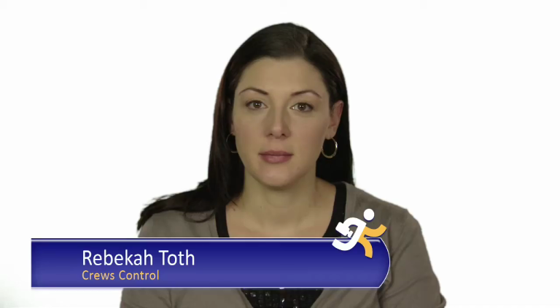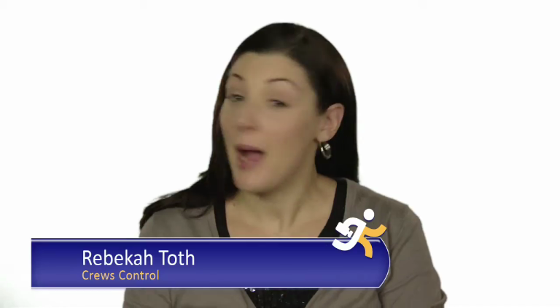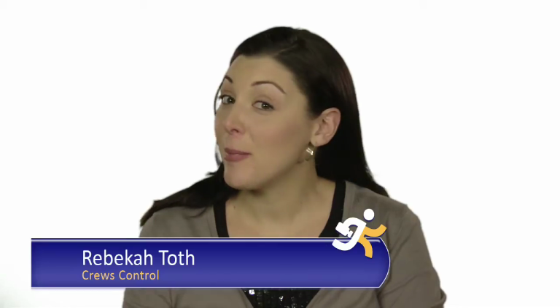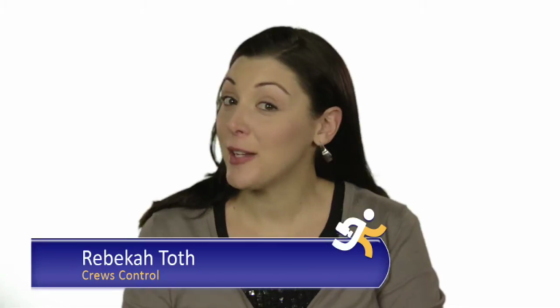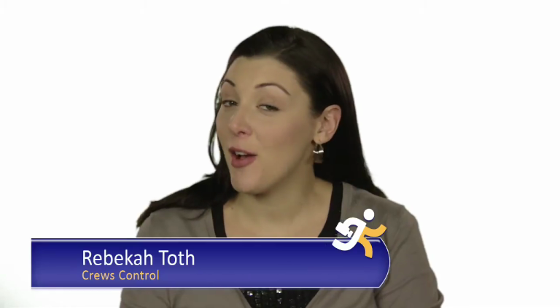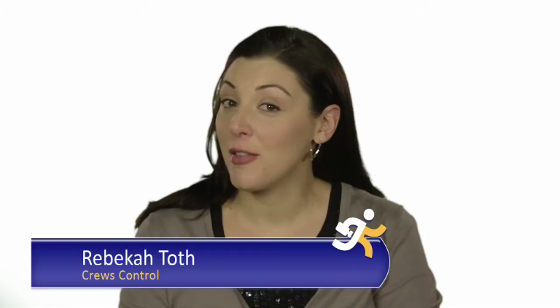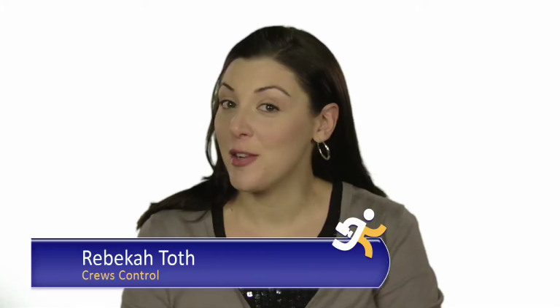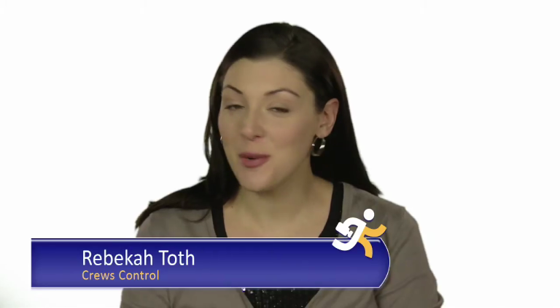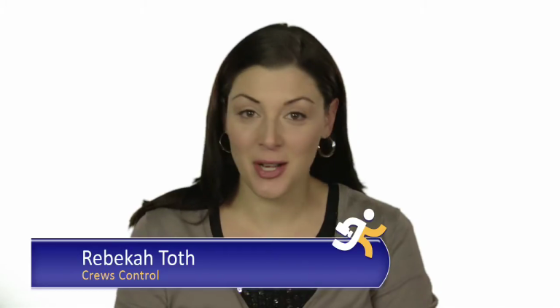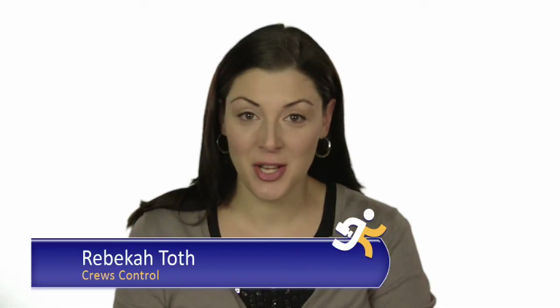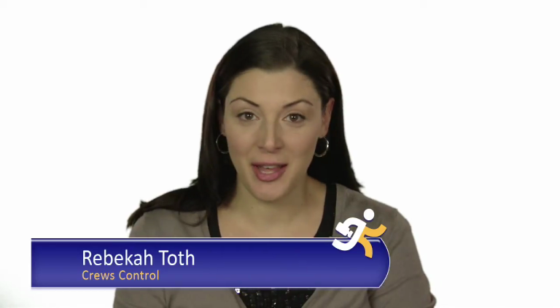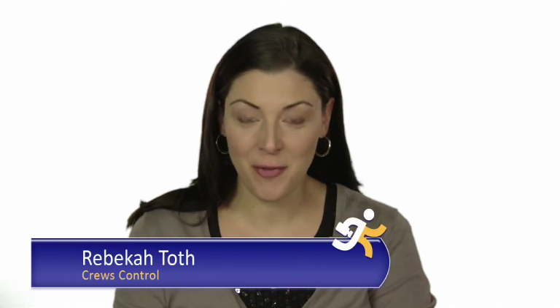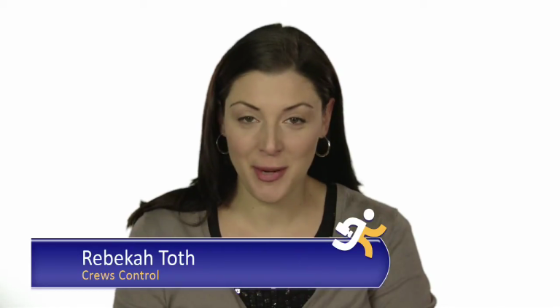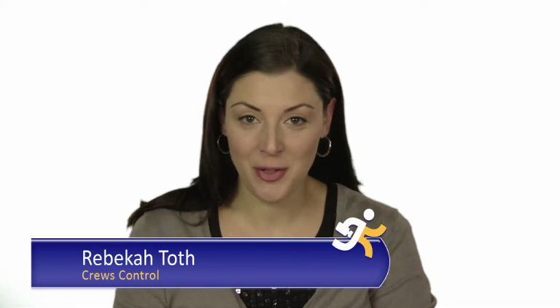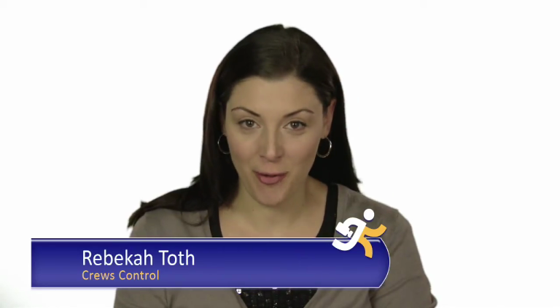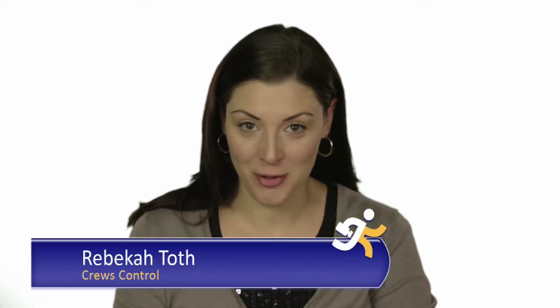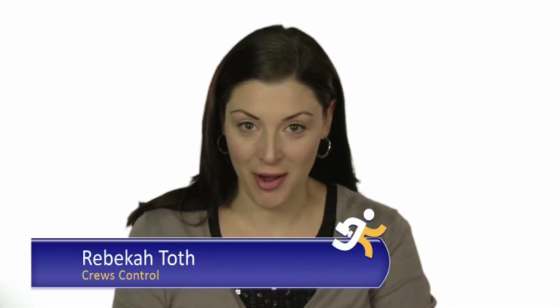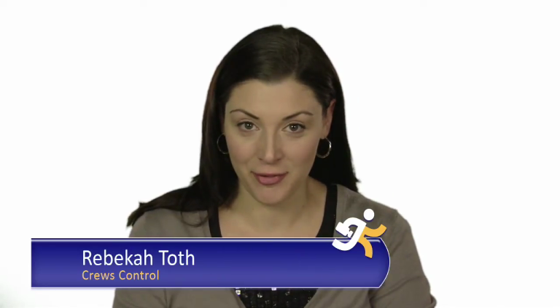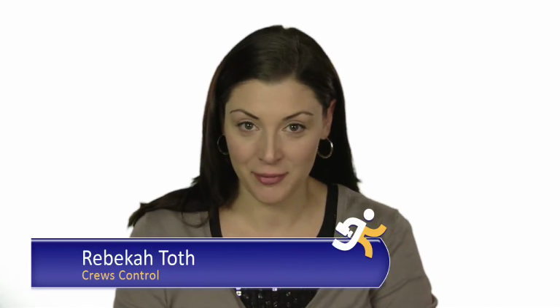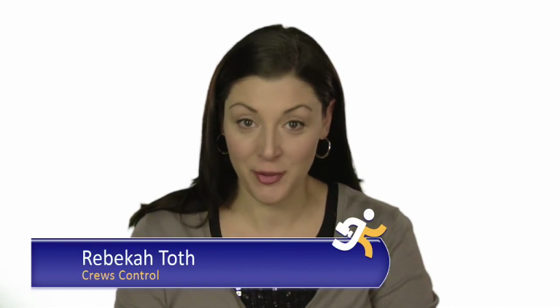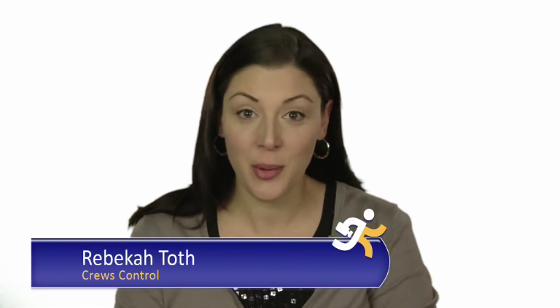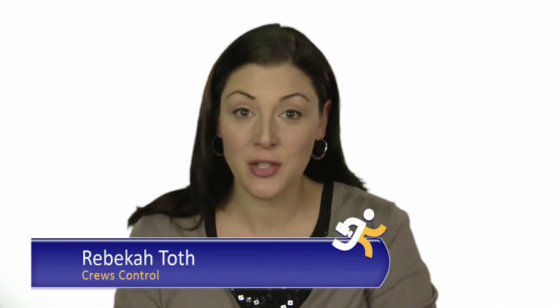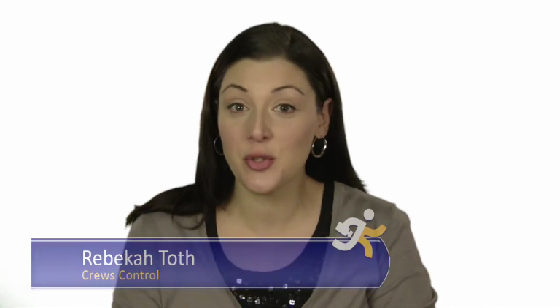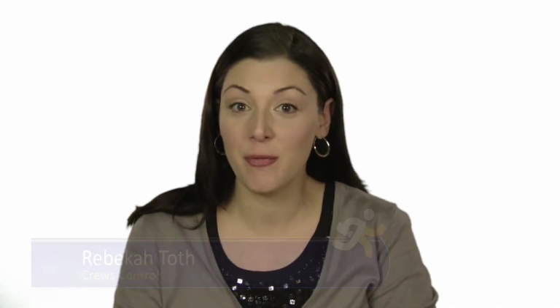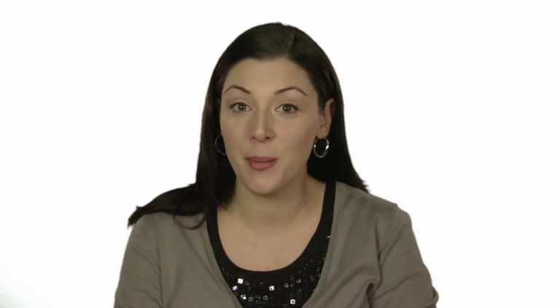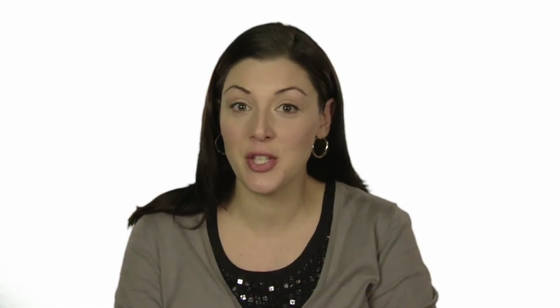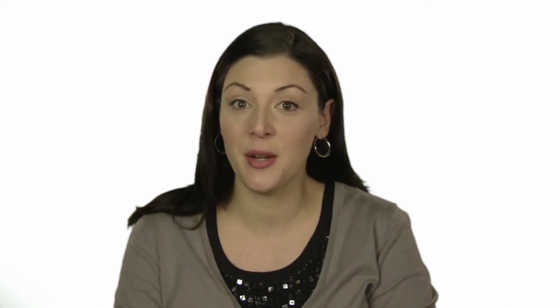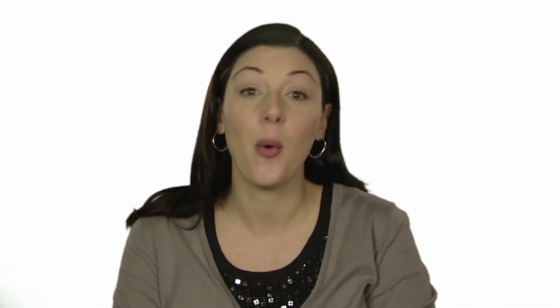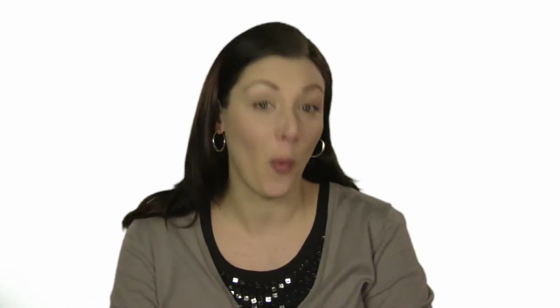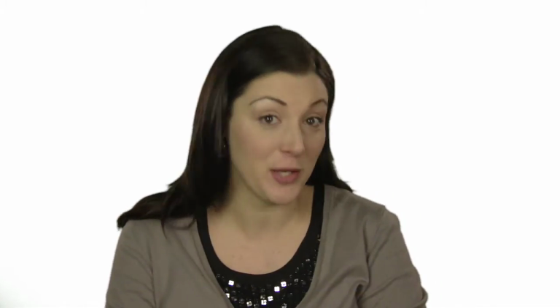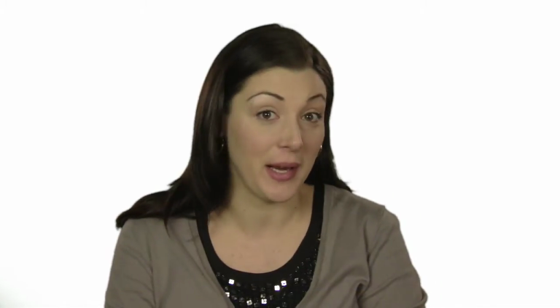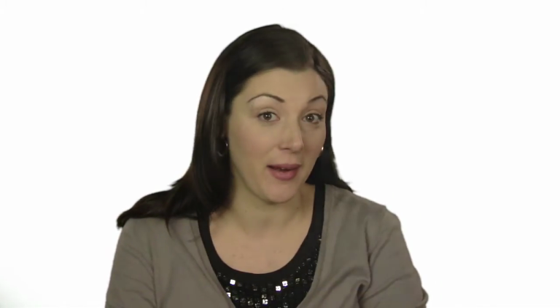I'm Rebecca Toth and you're watching Information Overdrive — video industry information when you need it.